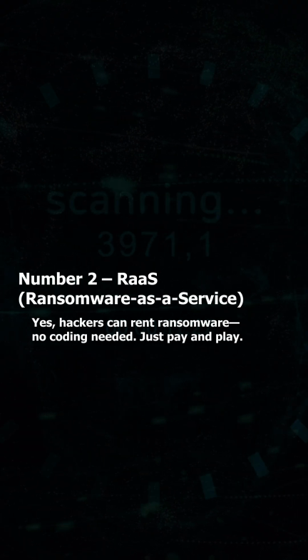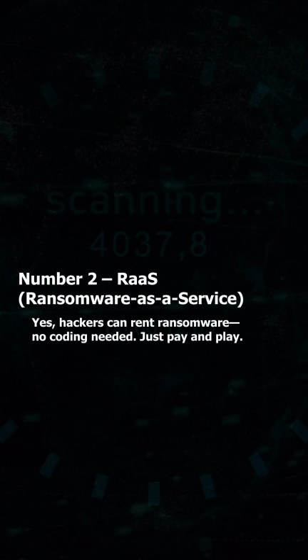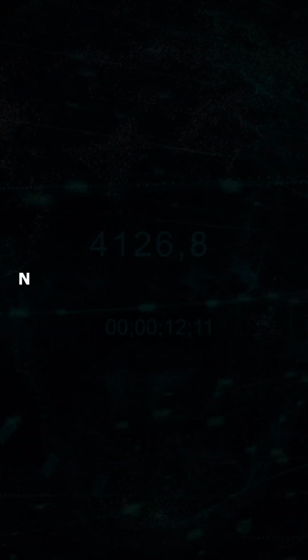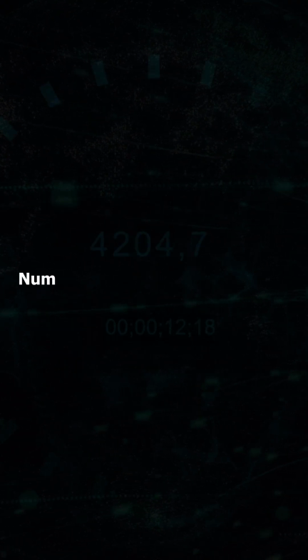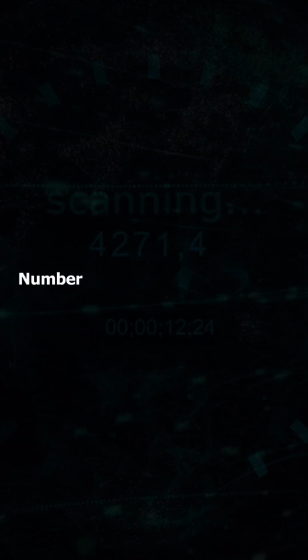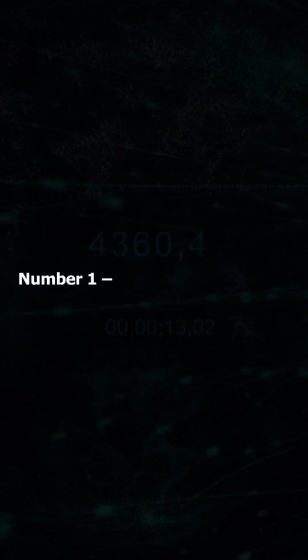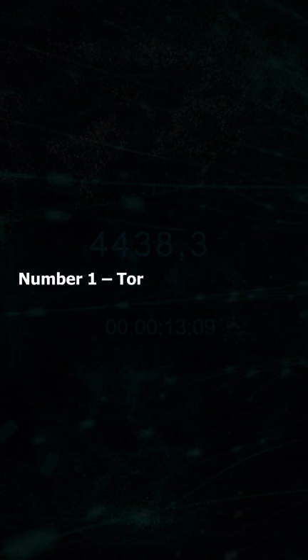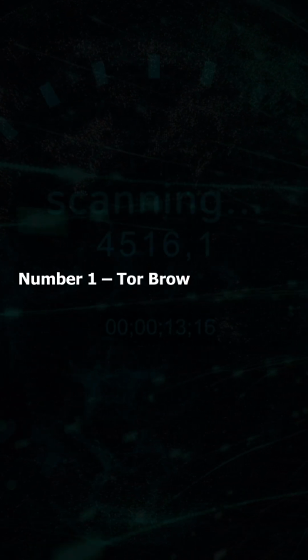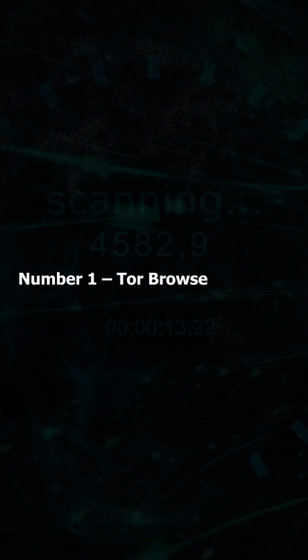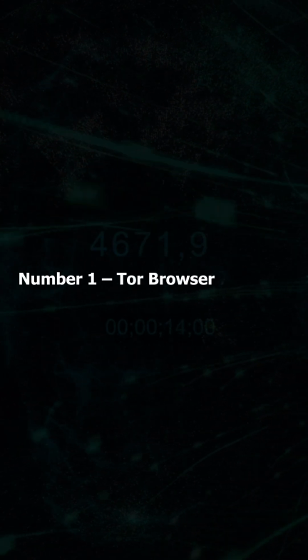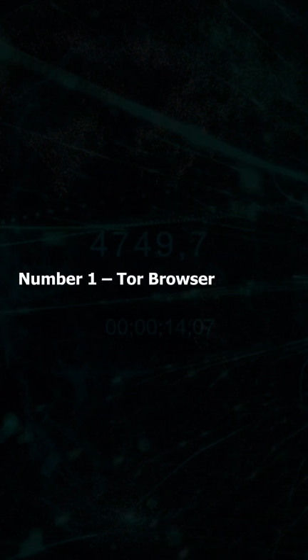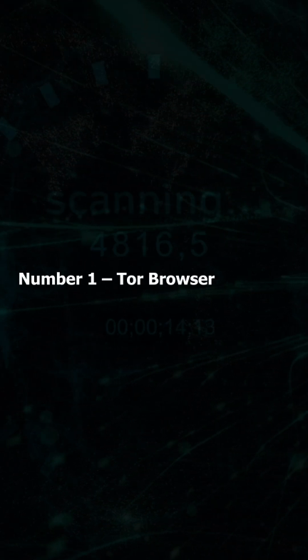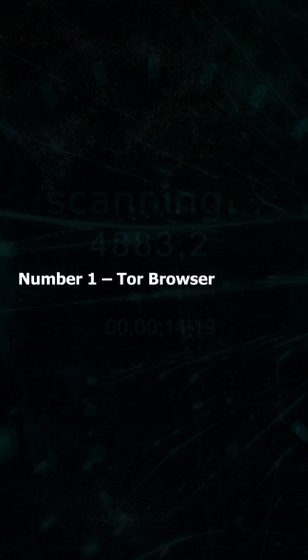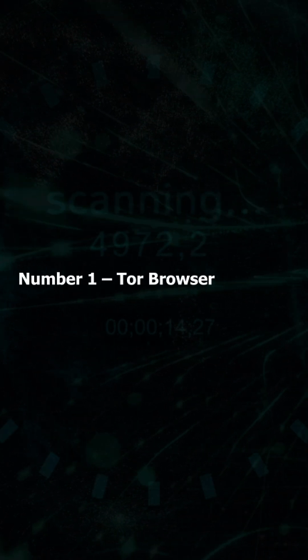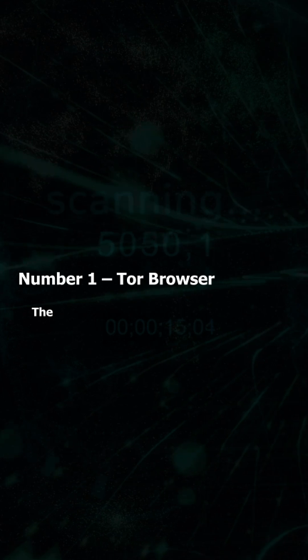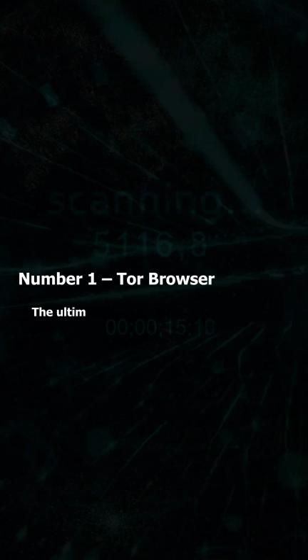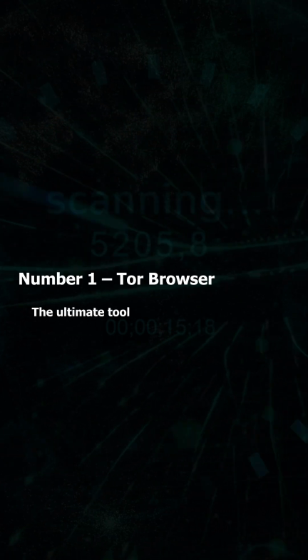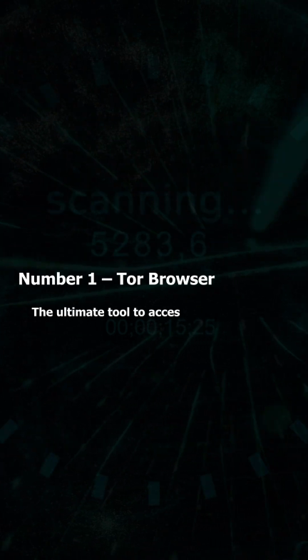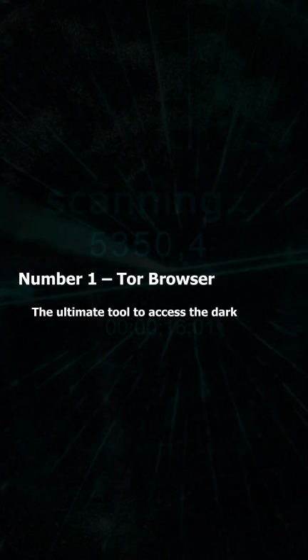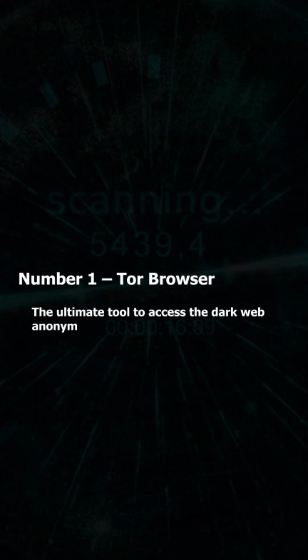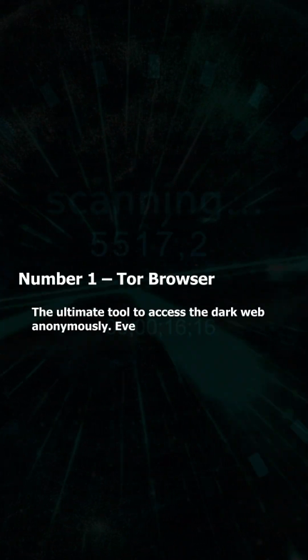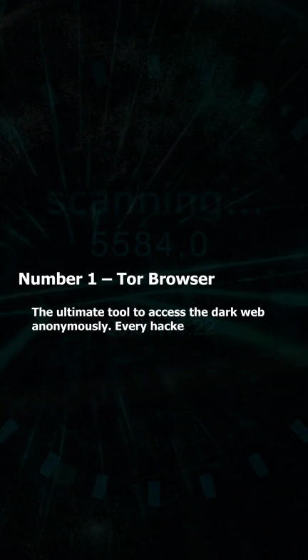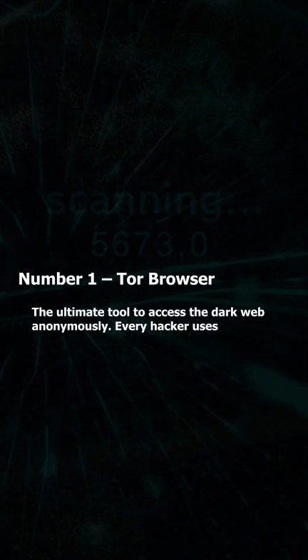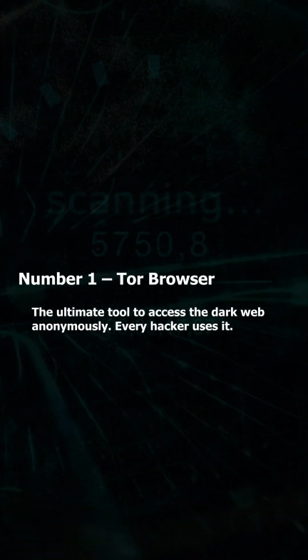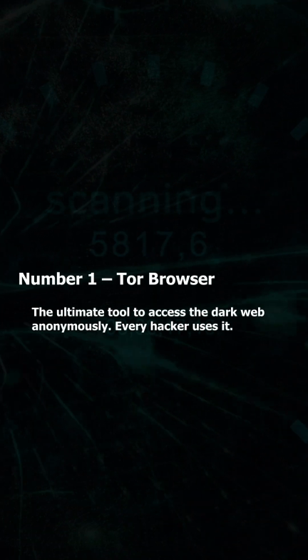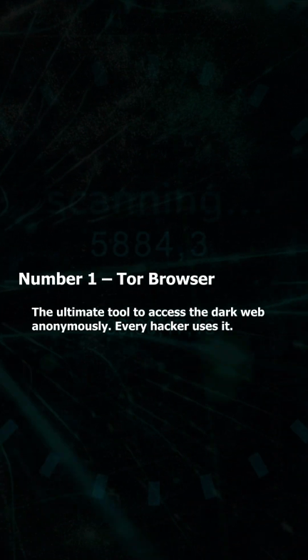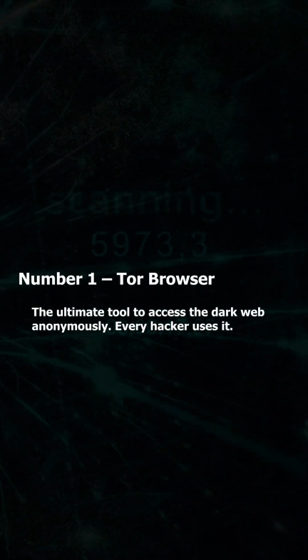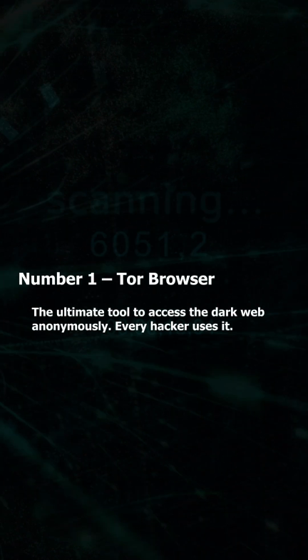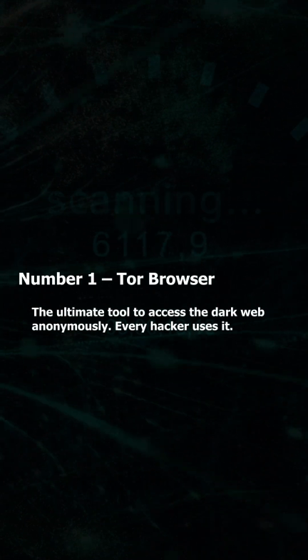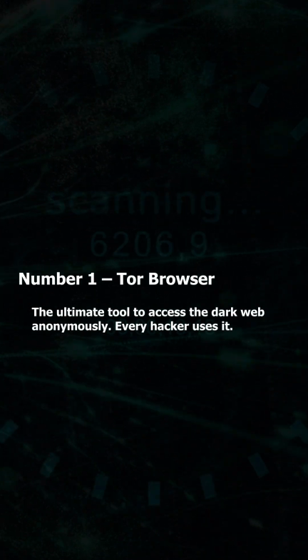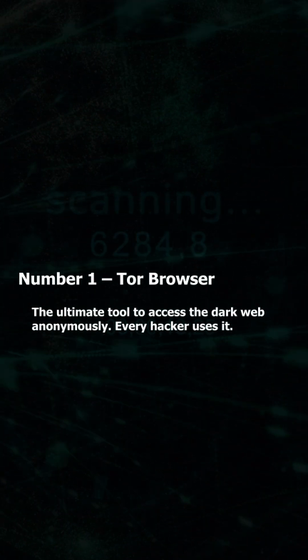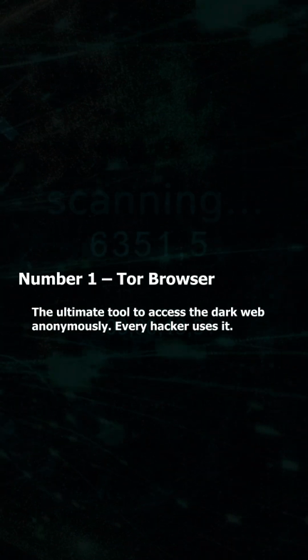Number 1: Tor Browser — the ultimate tool to access the dark web anonymously. Every hacker uses it.